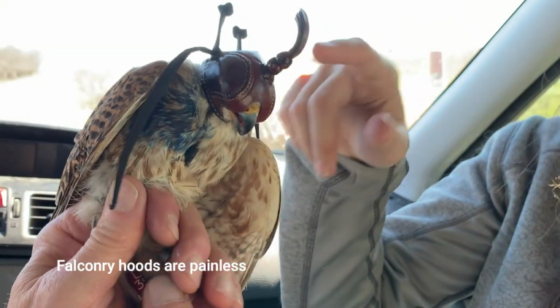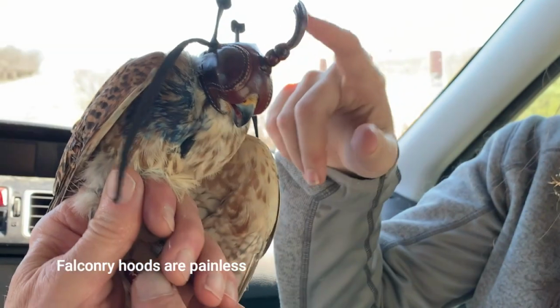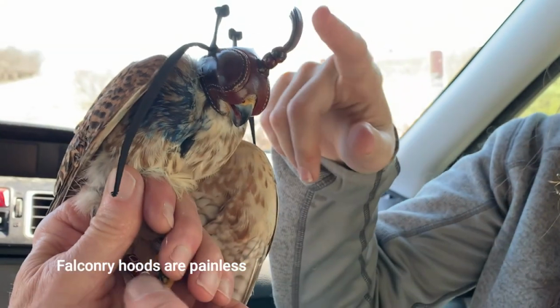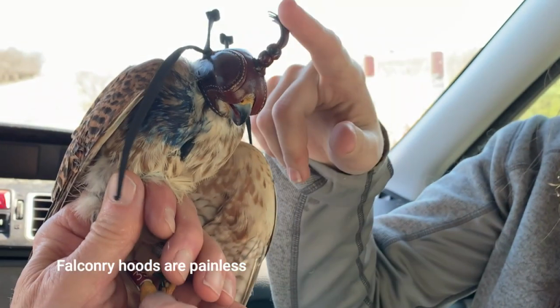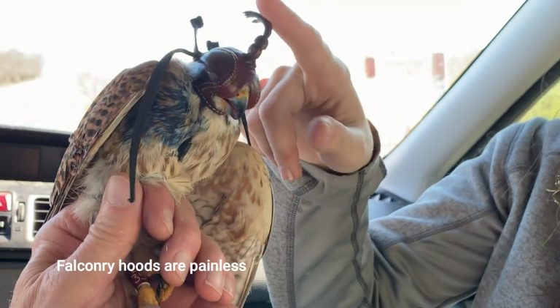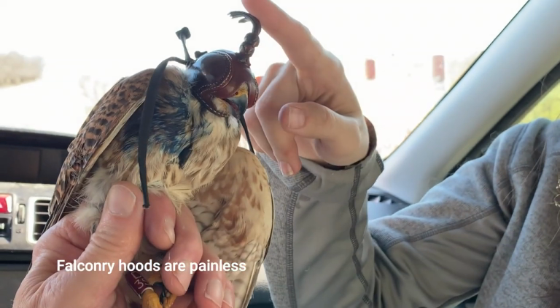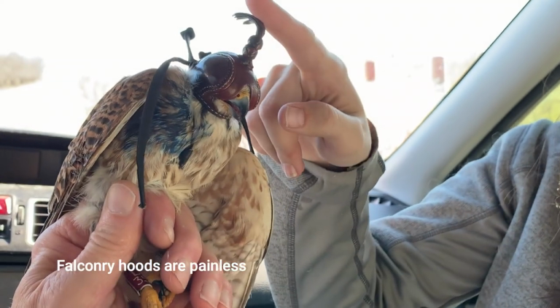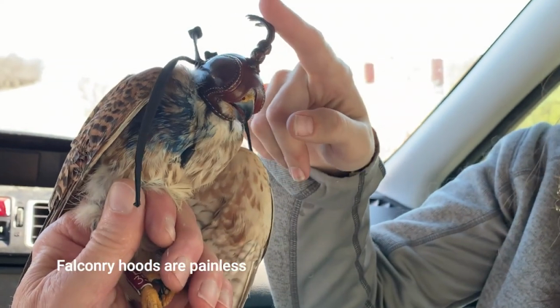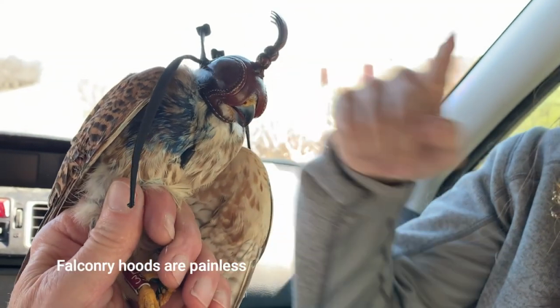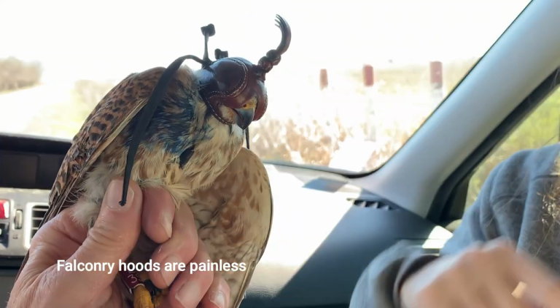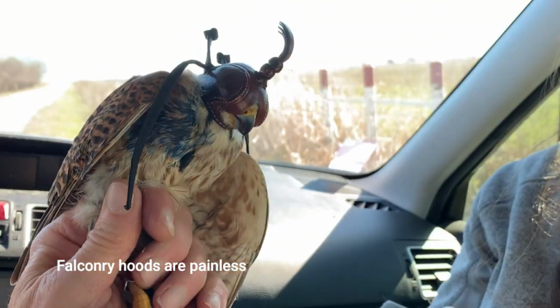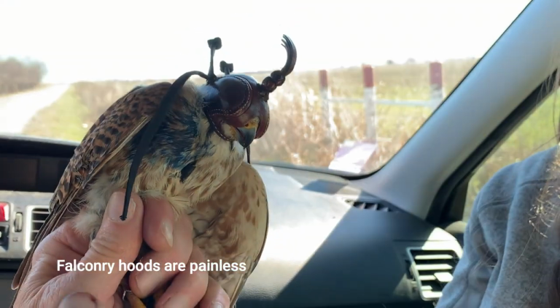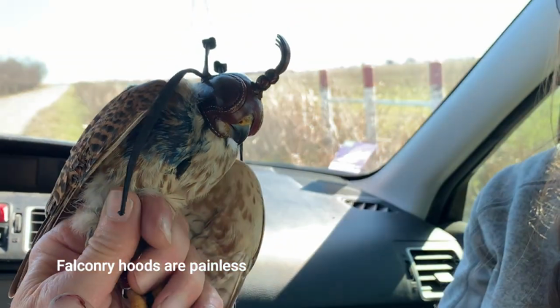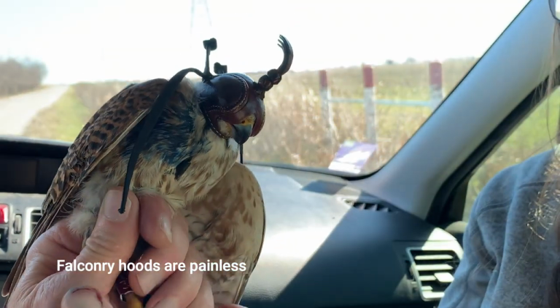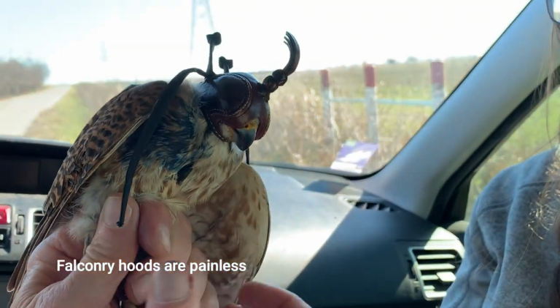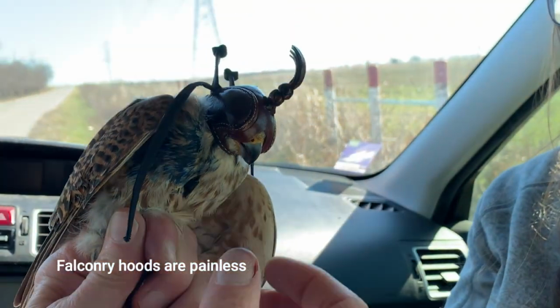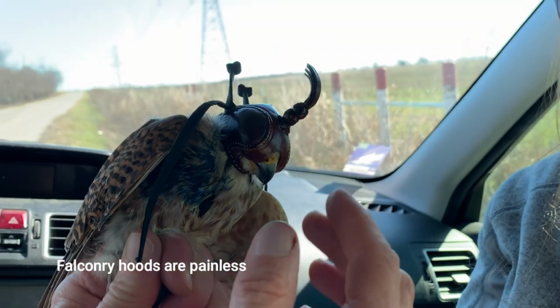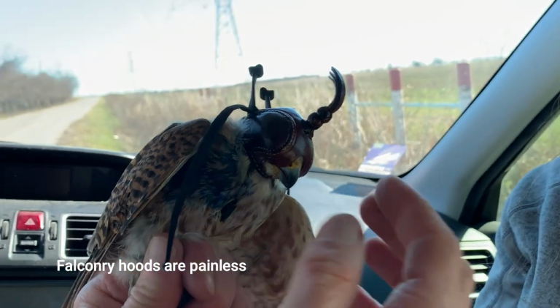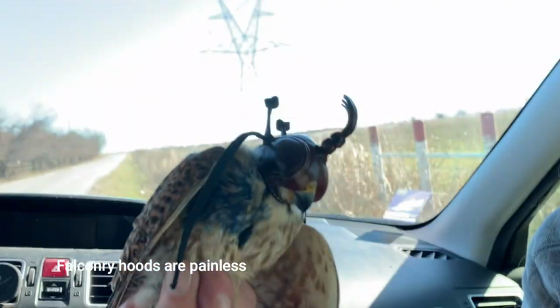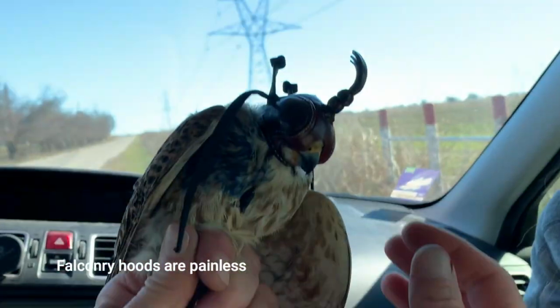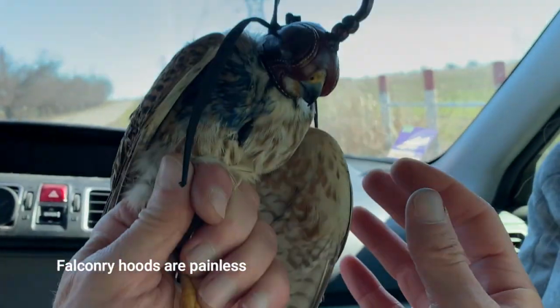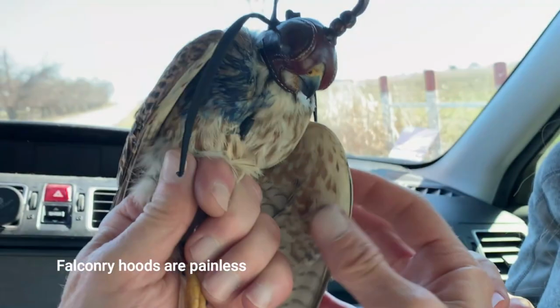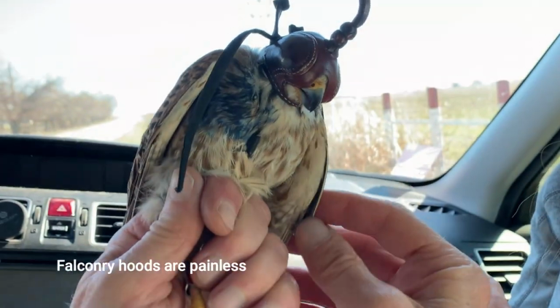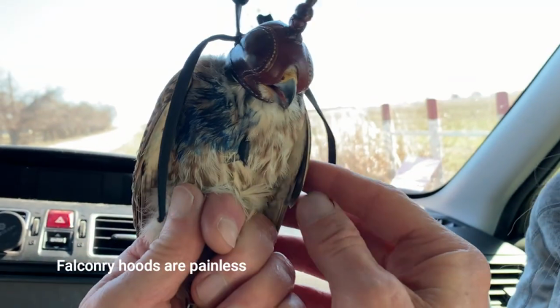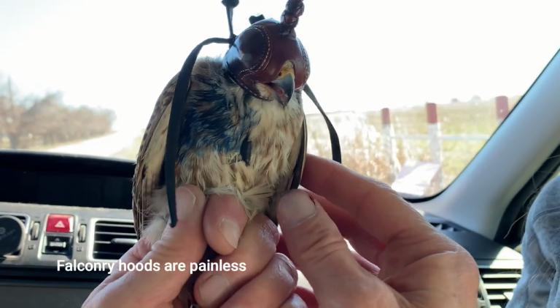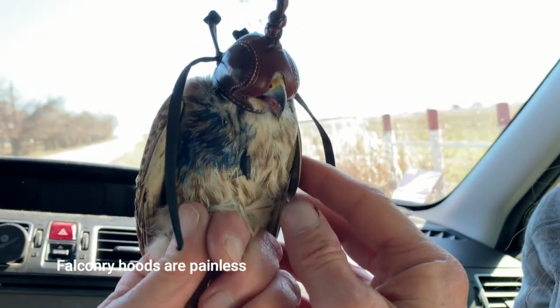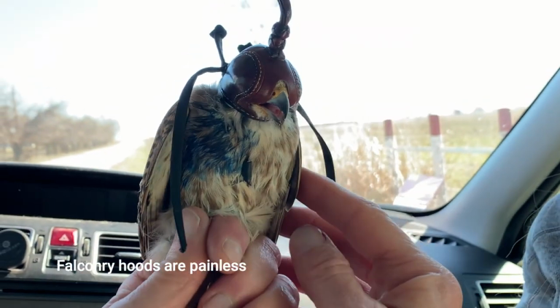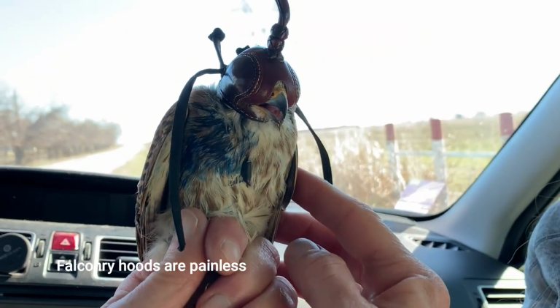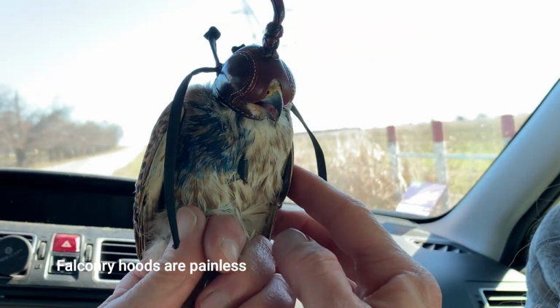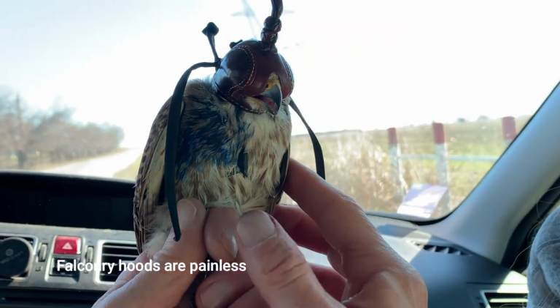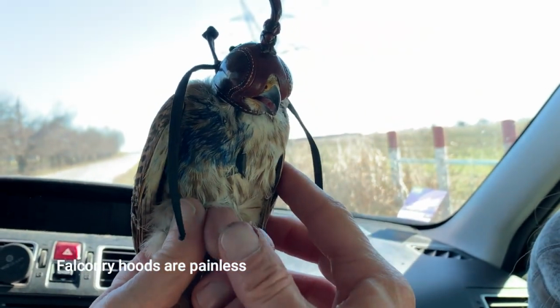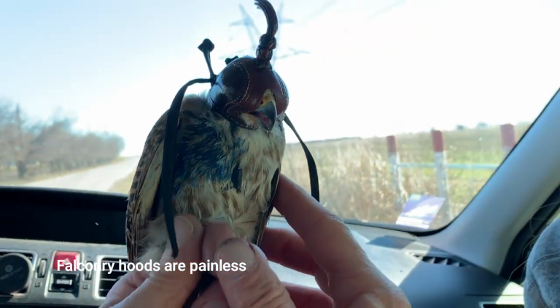This is actually a falconry hood, and when they can't see they can't really fly anywhere, so it keeps them a lot calmer.